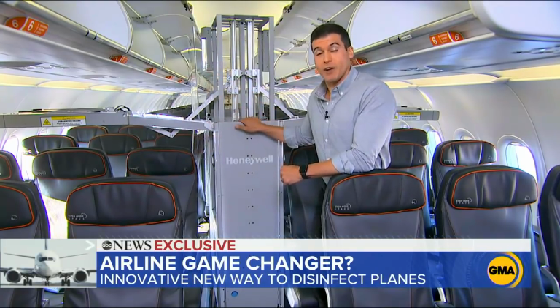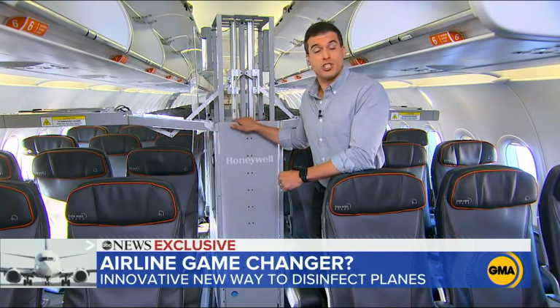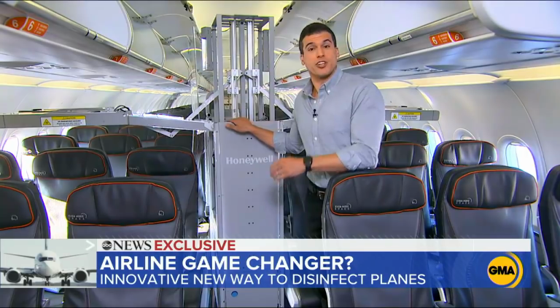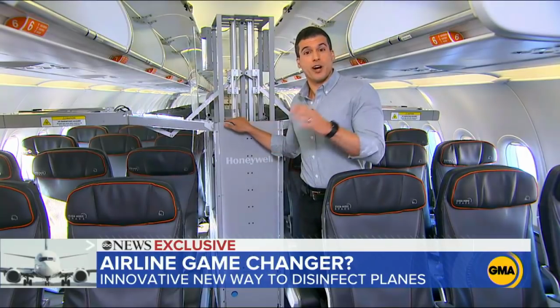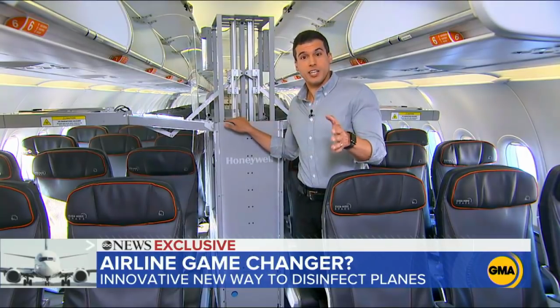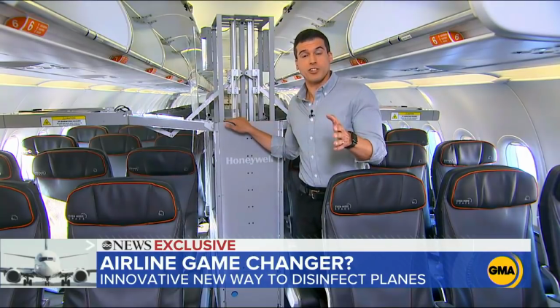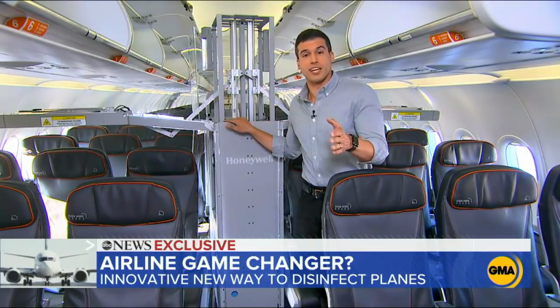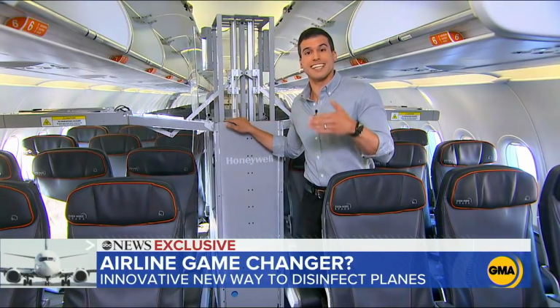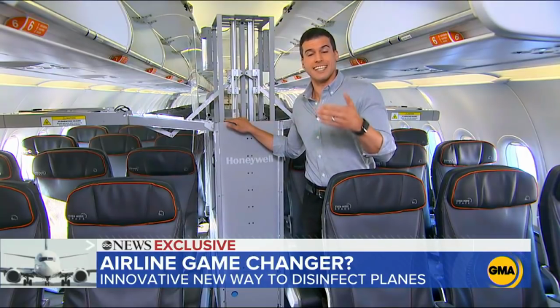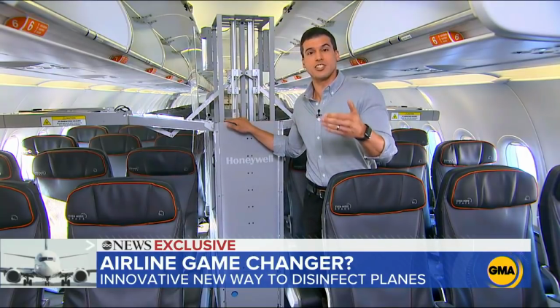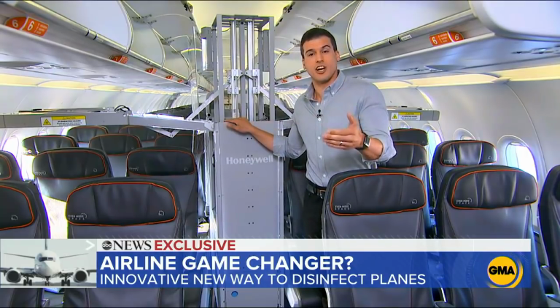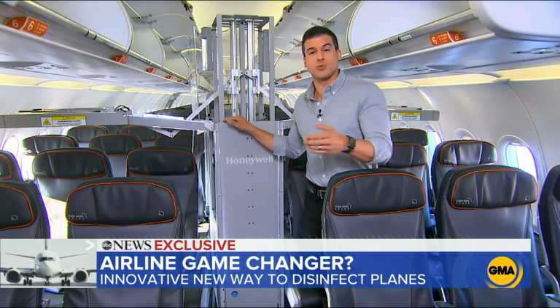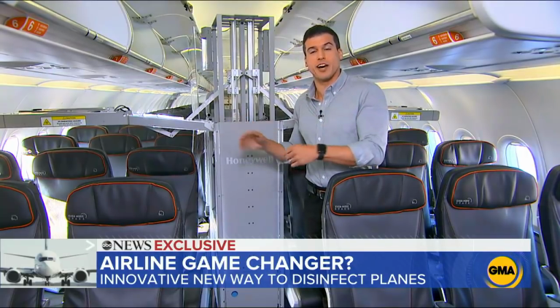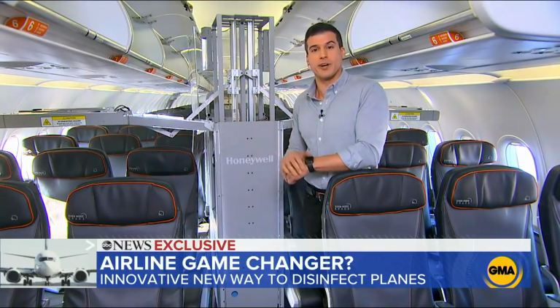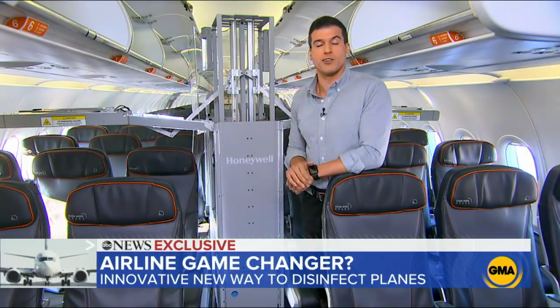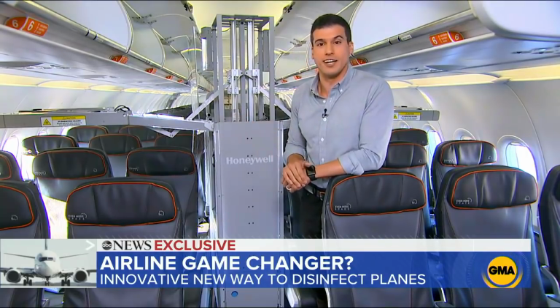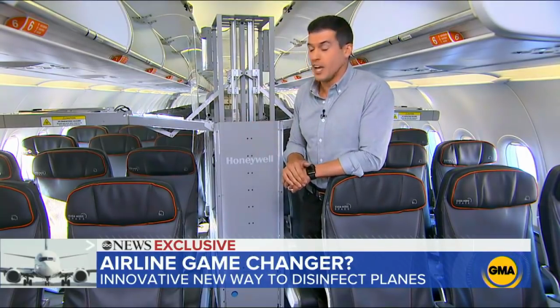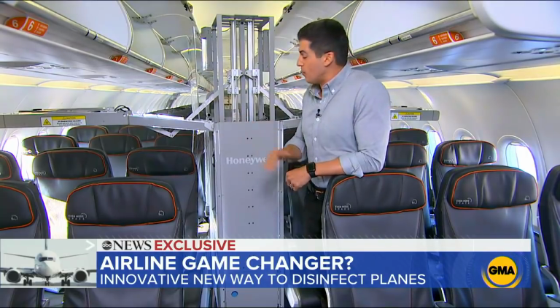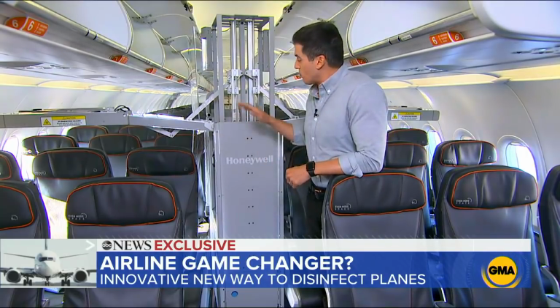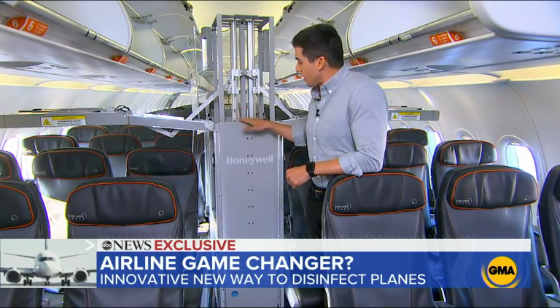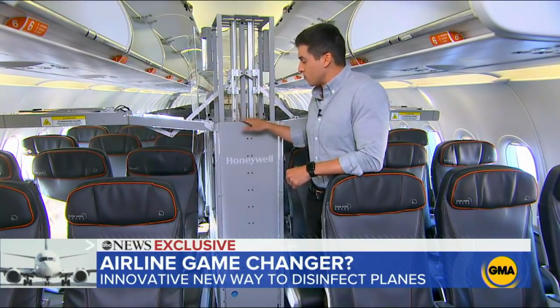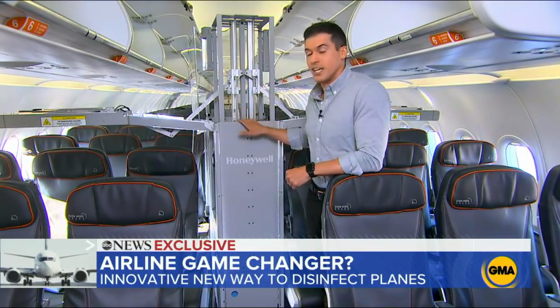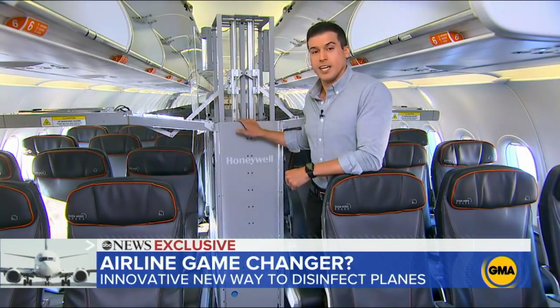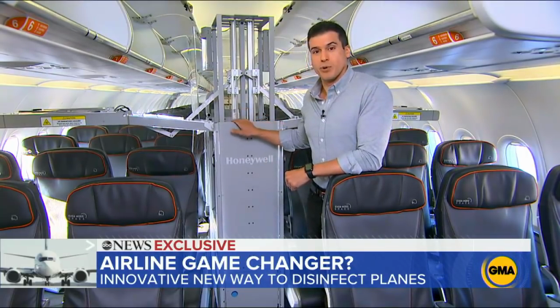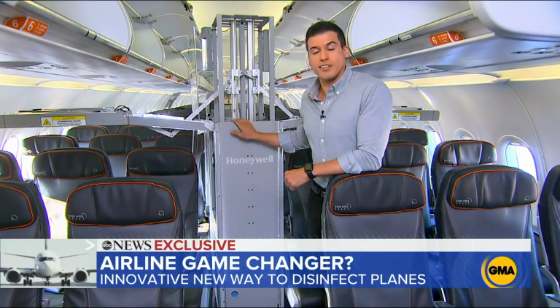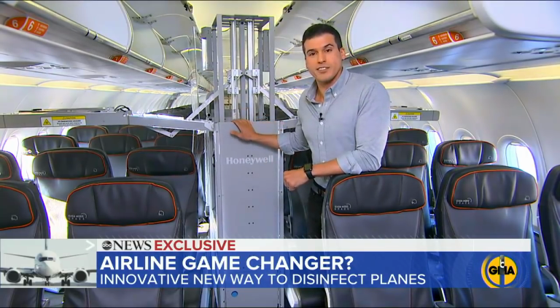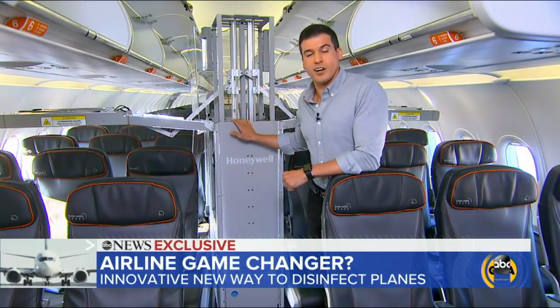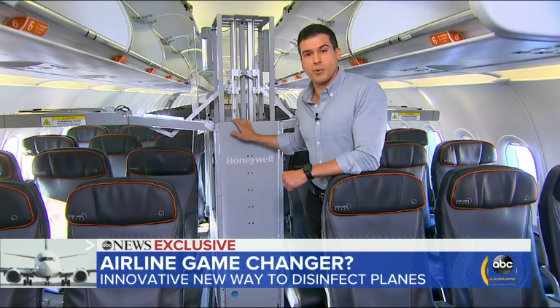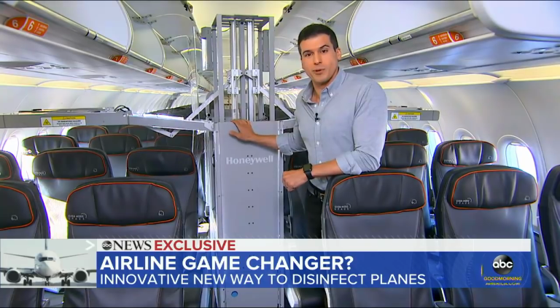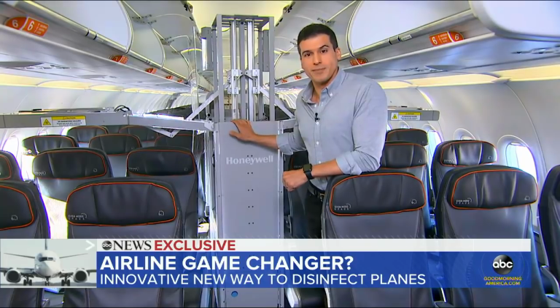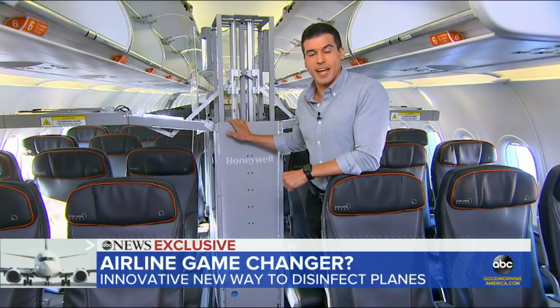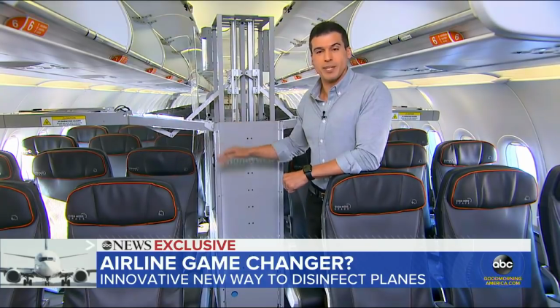Honeywell says it is in talks with other airlines about possibly bringing this on board.